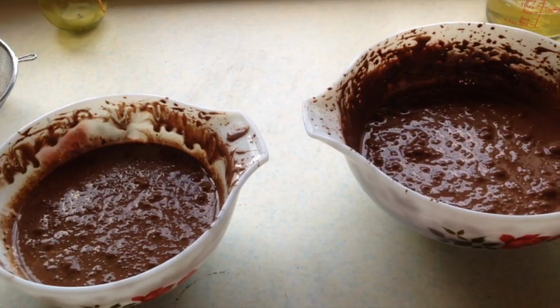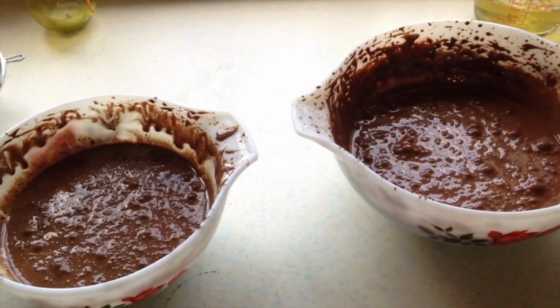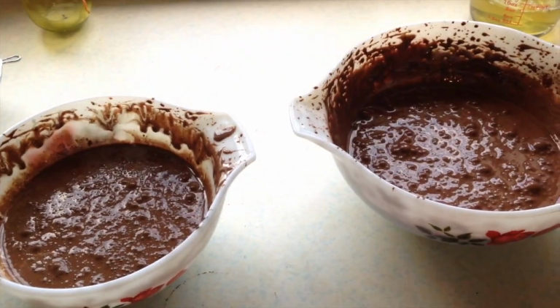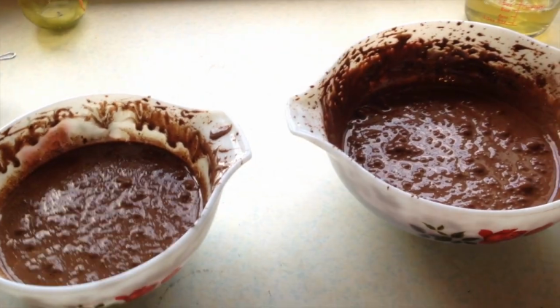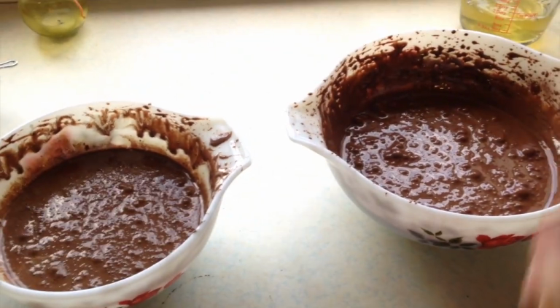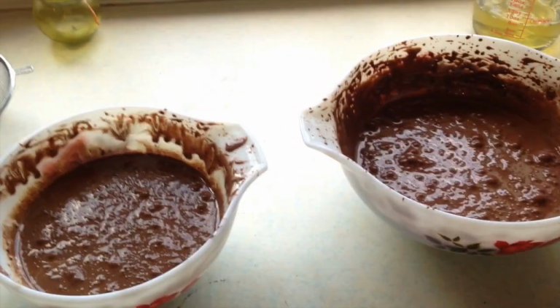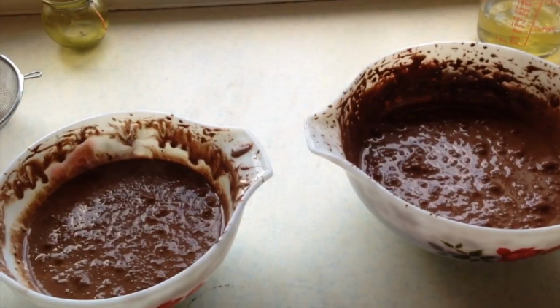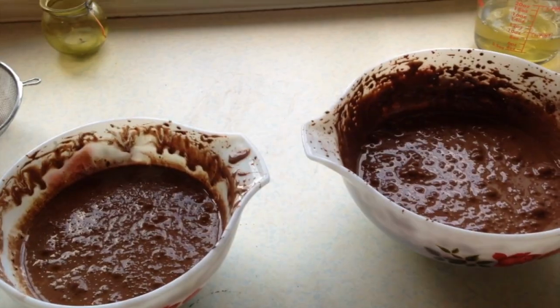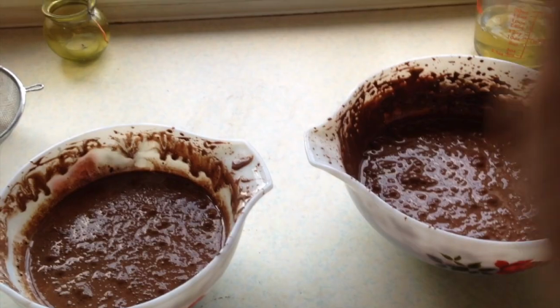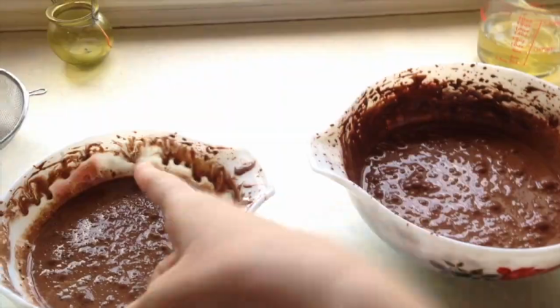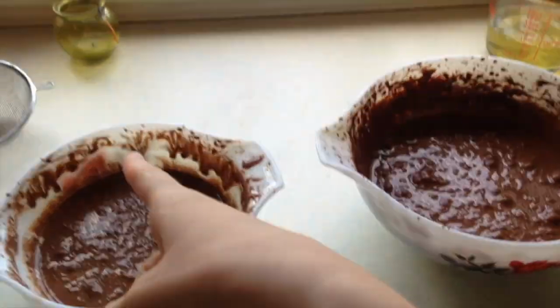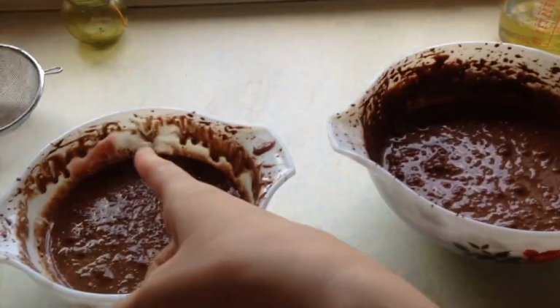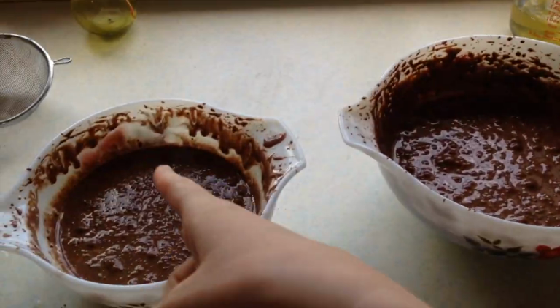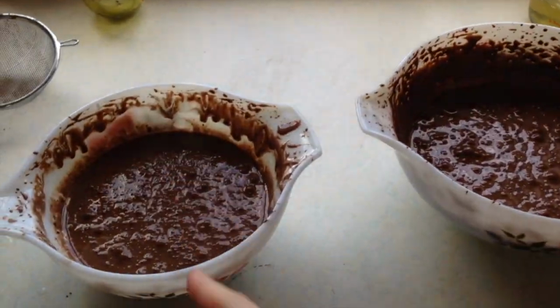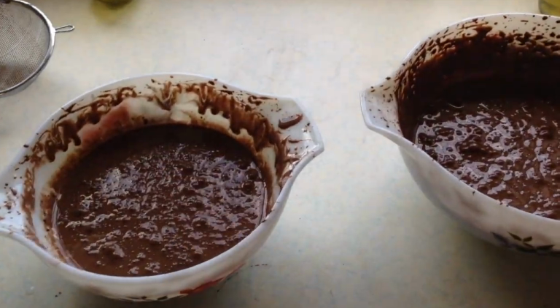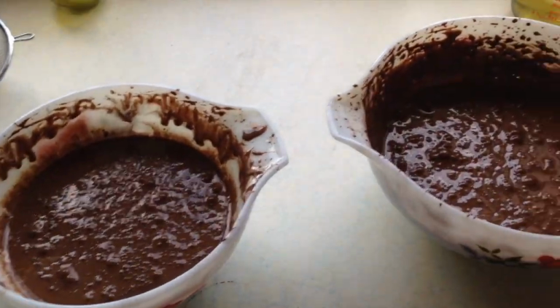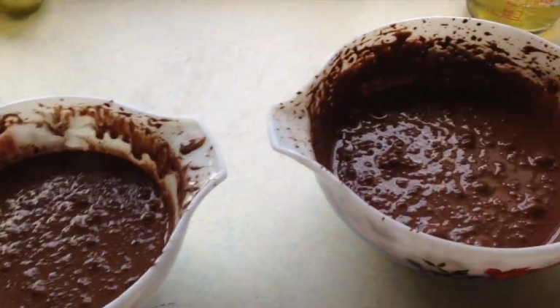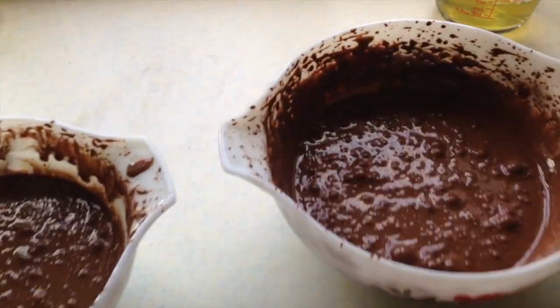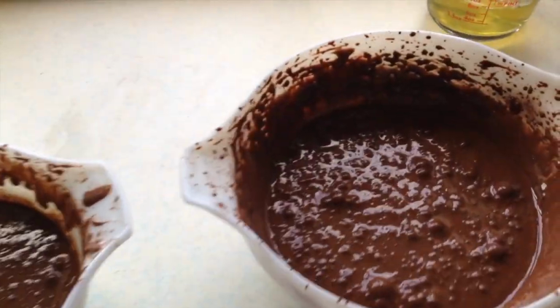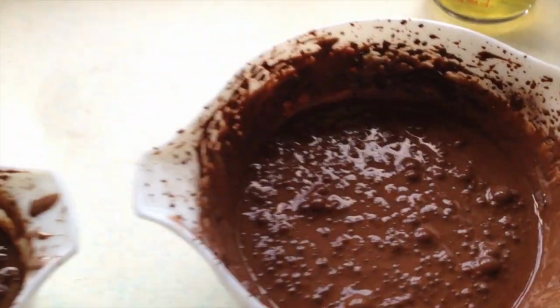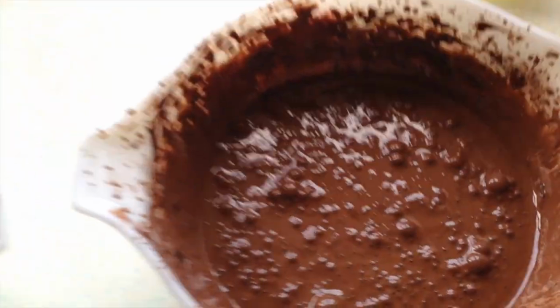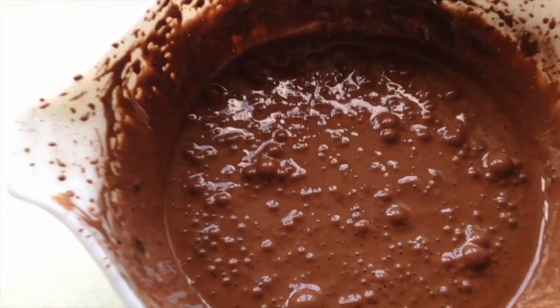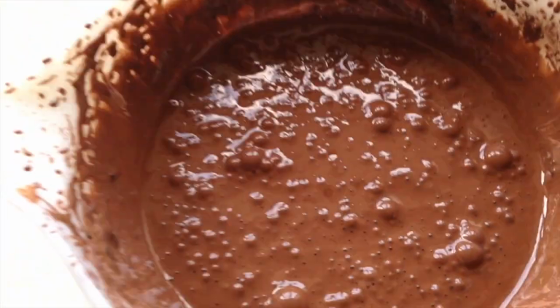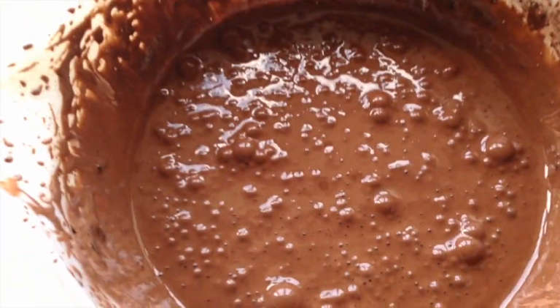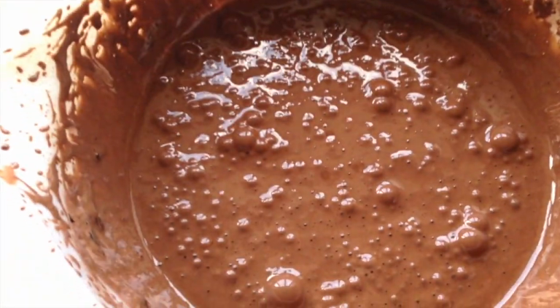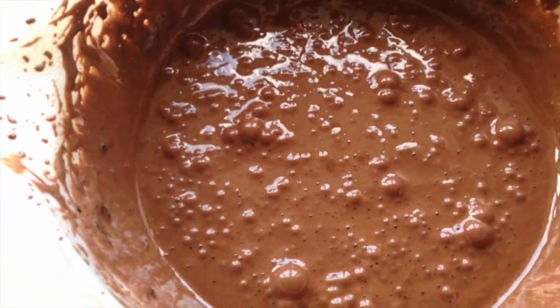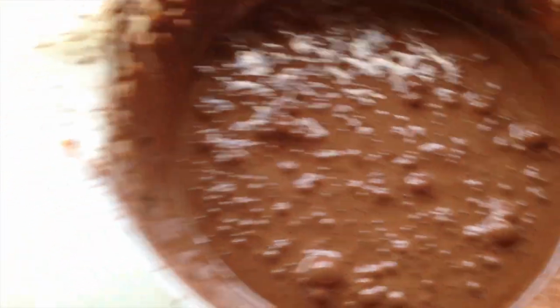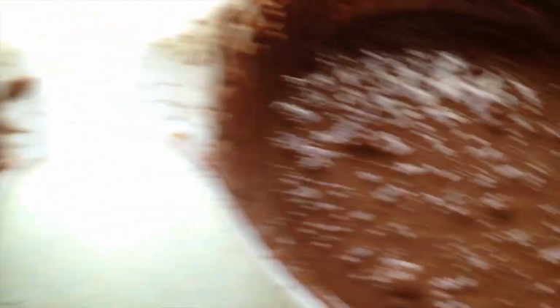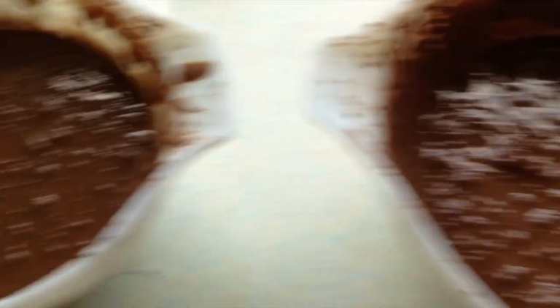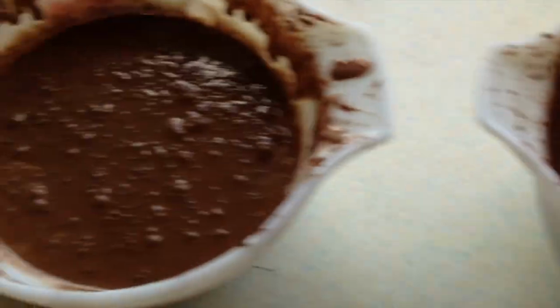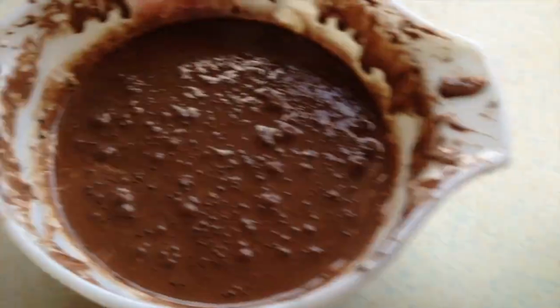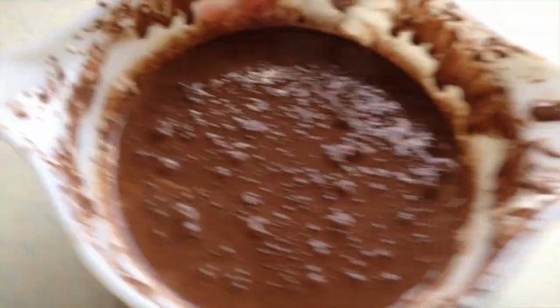So these are the two mixtures. That one's mine and this one's mum's. Mum's looks a little more shiny than mine — but not in a good way.